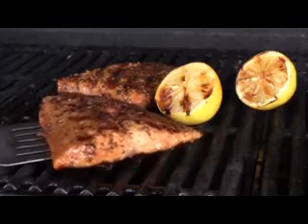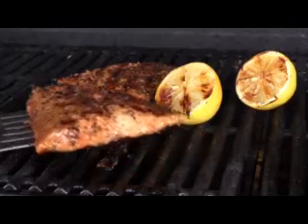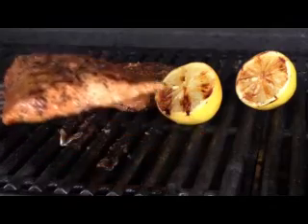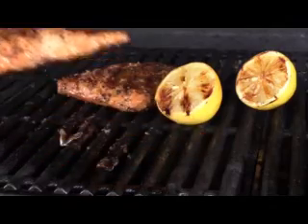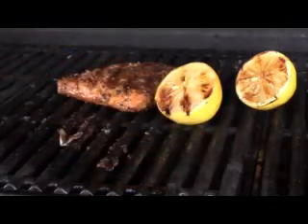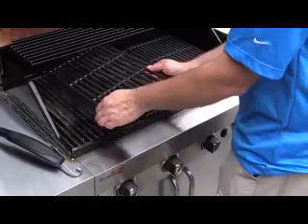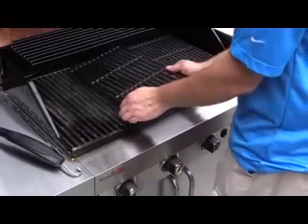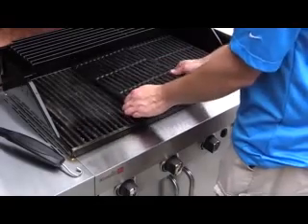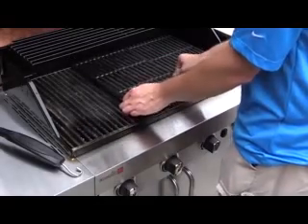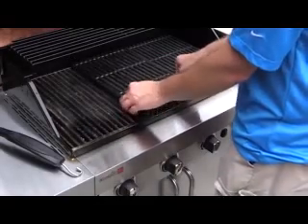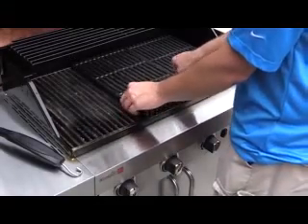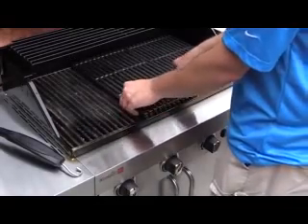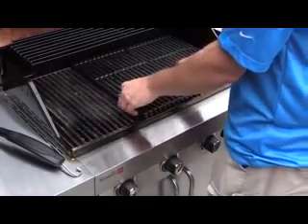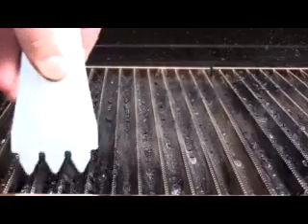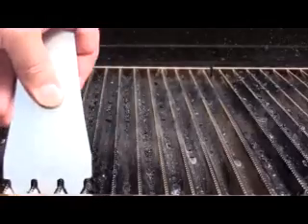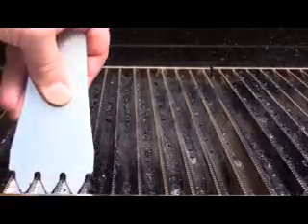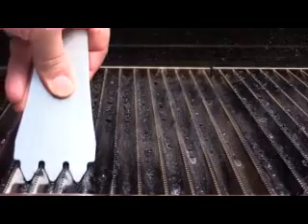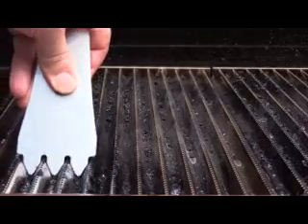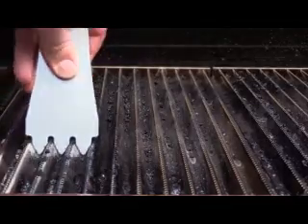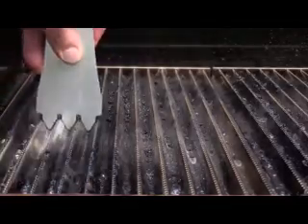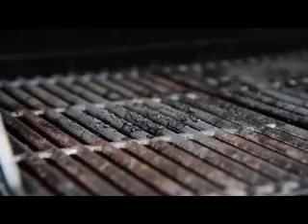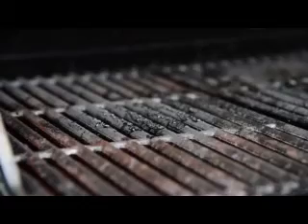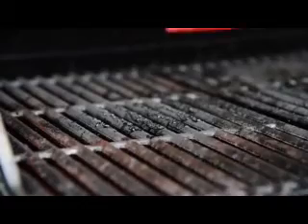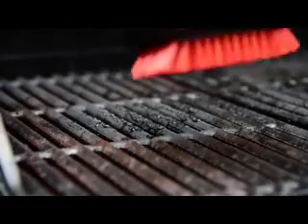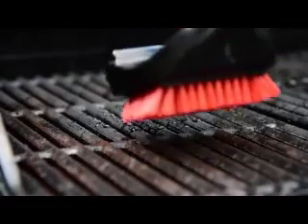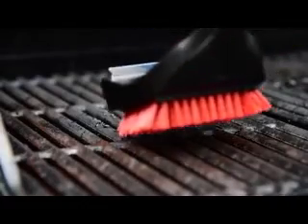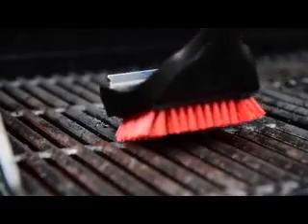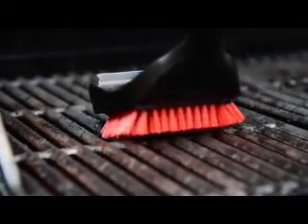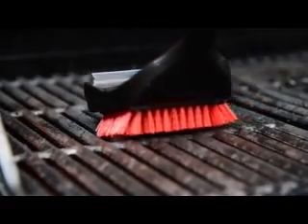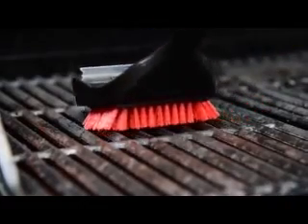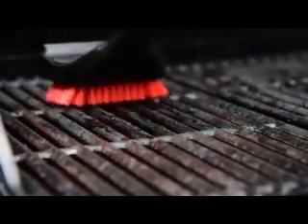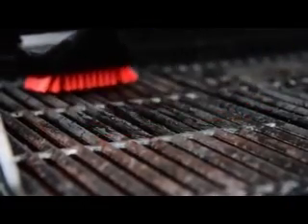Cleanup is easy. The True Infrared Grates protect the firebox from messy food debris. Porcelain enameled cast-iron grates brush off quickly.